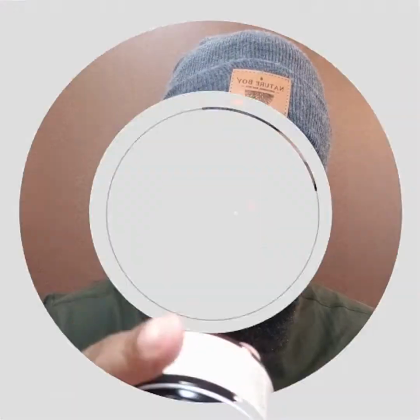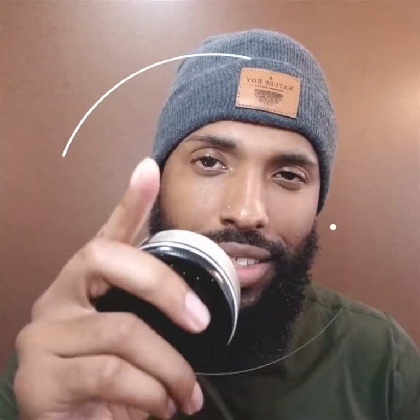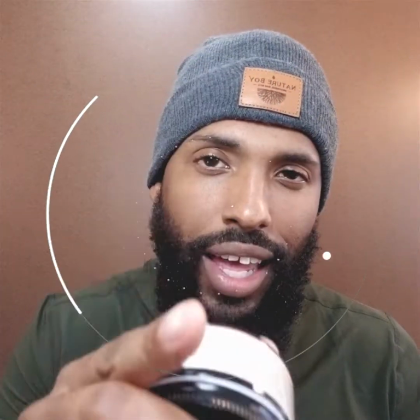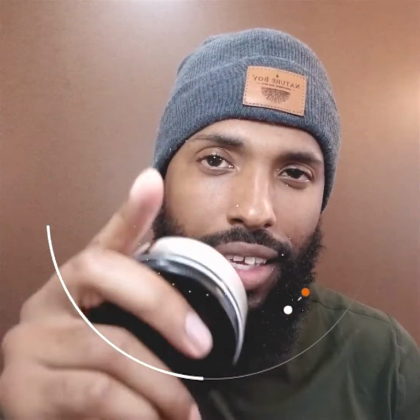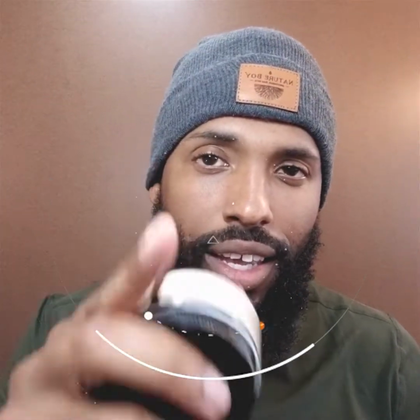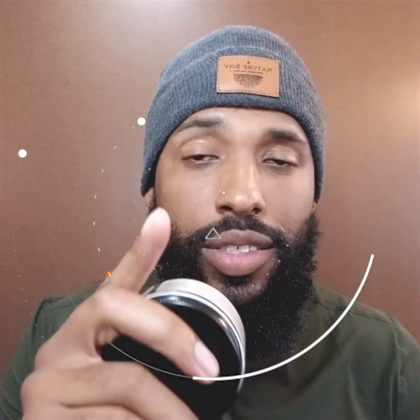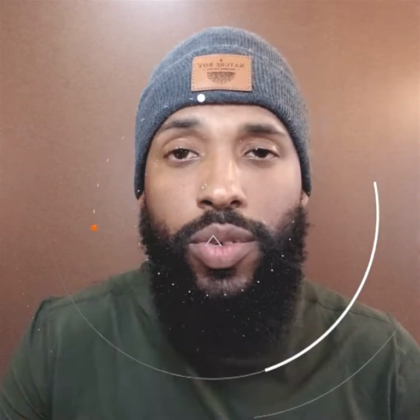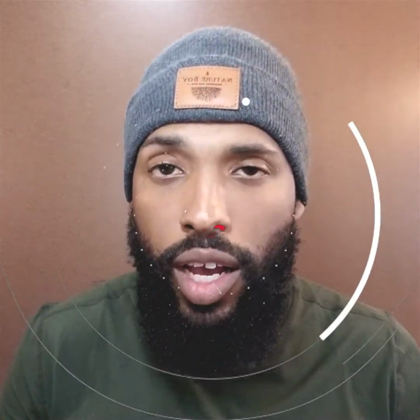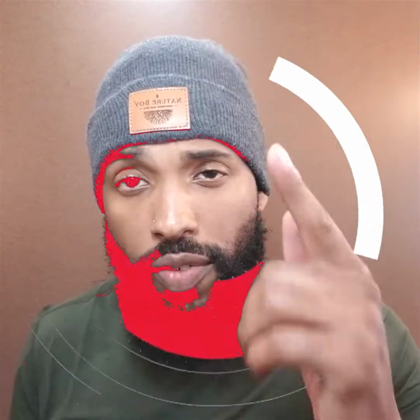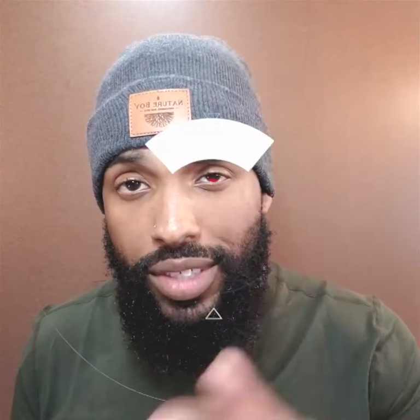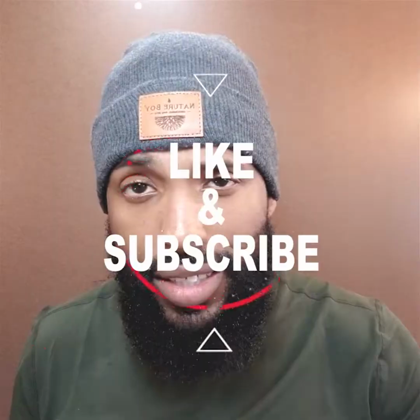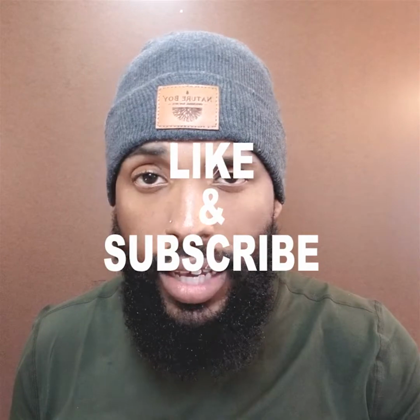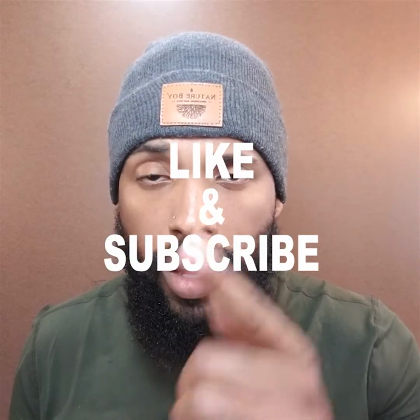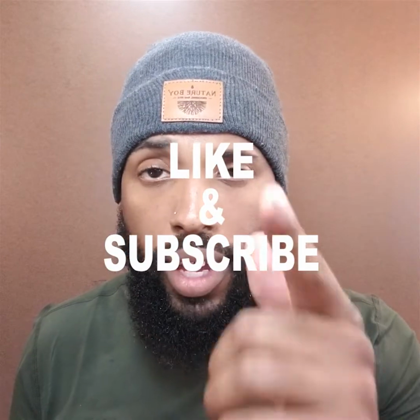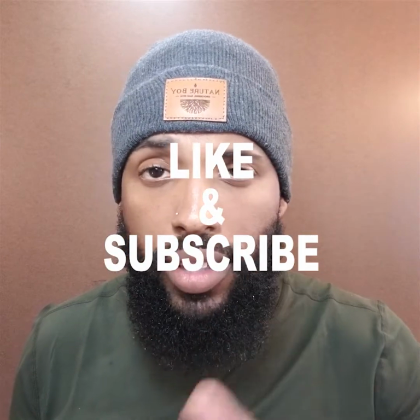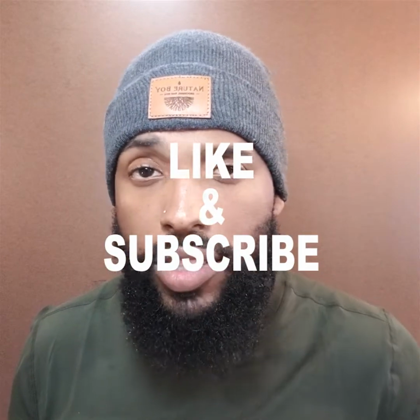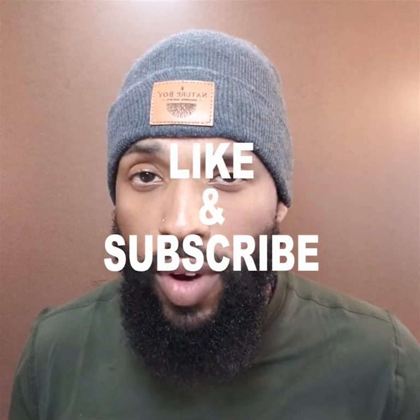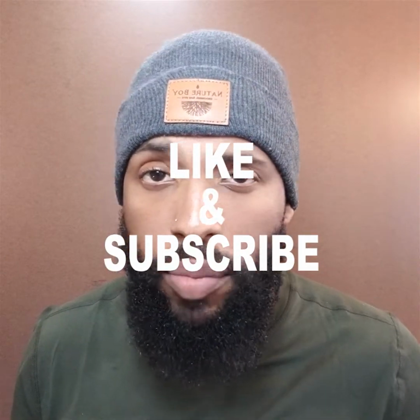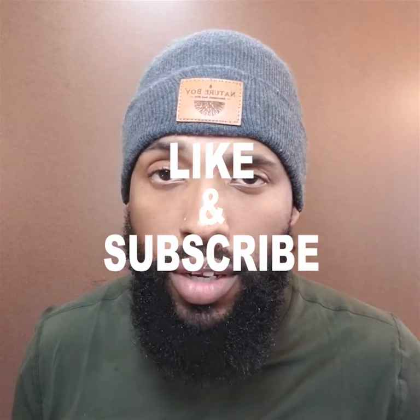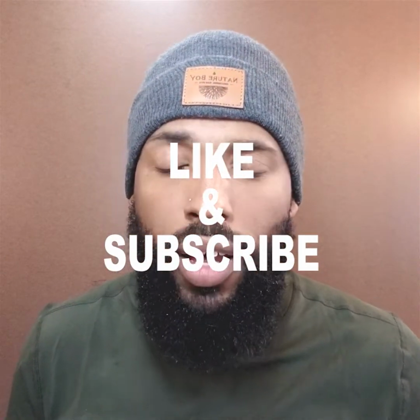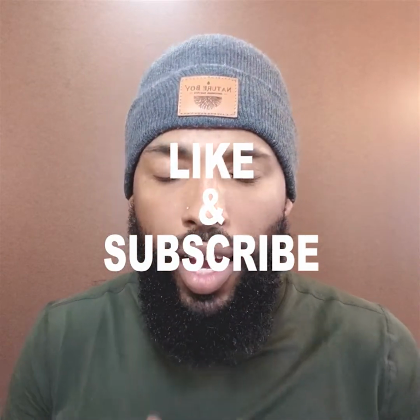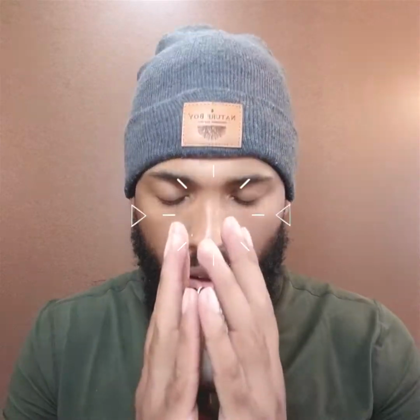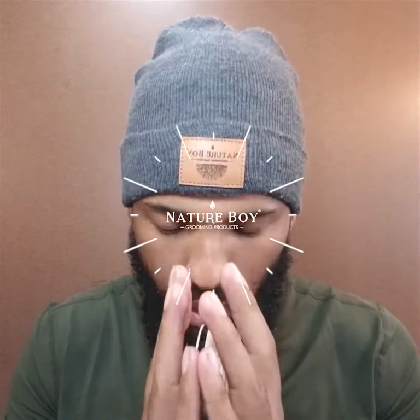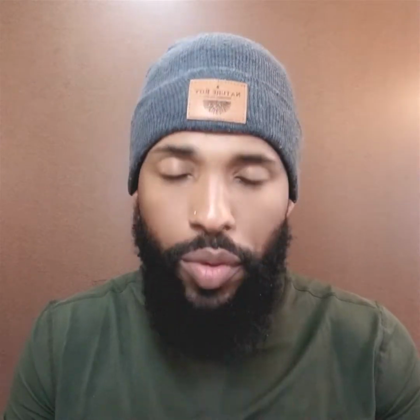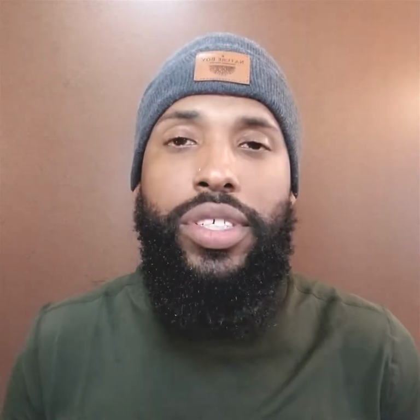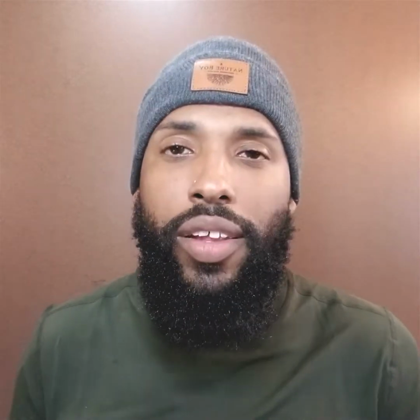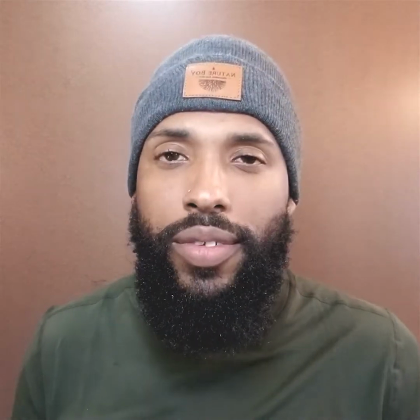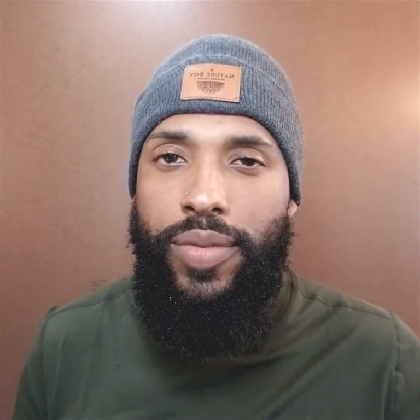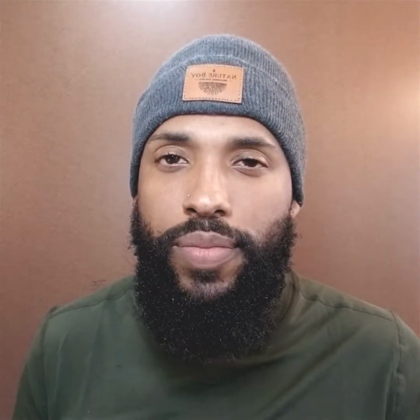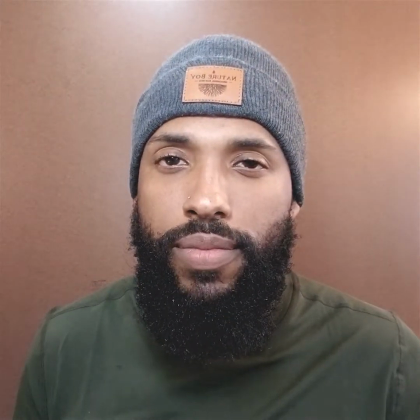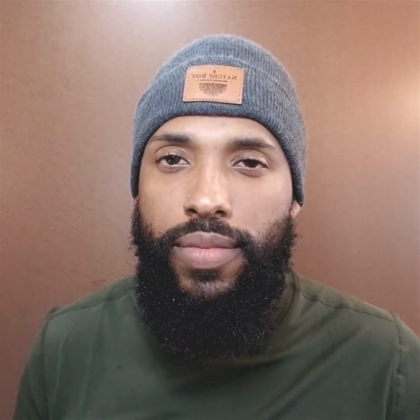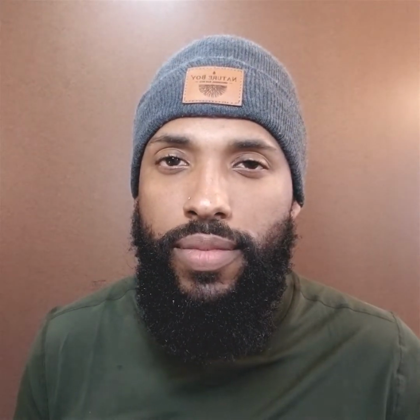Please like and subscribe. I'd greatly appreciate it.